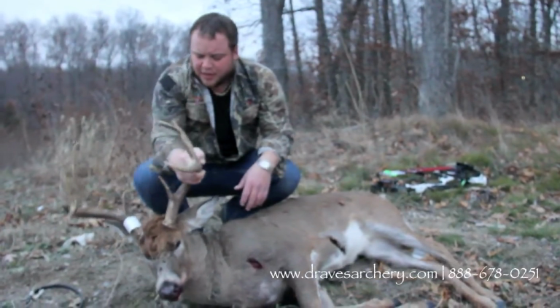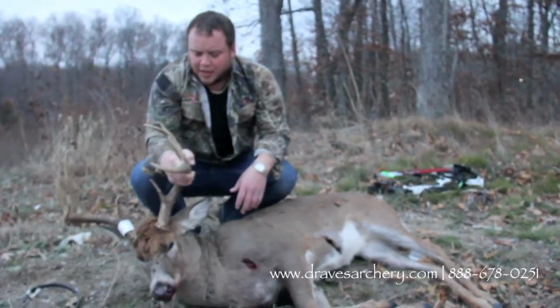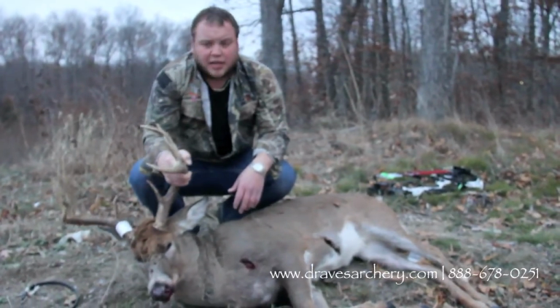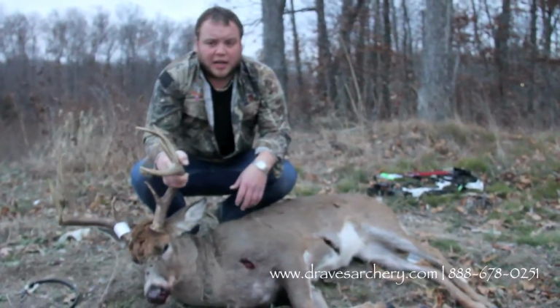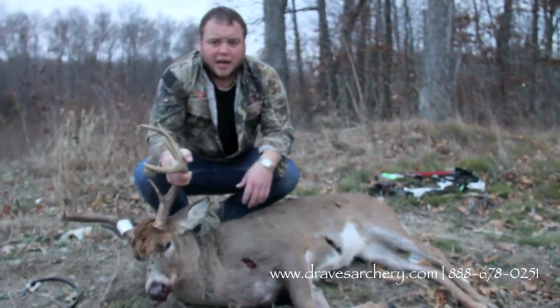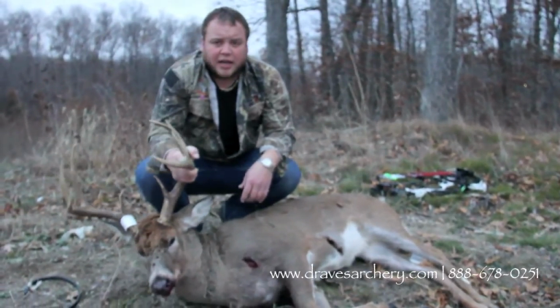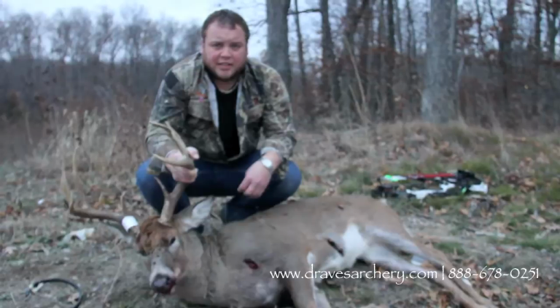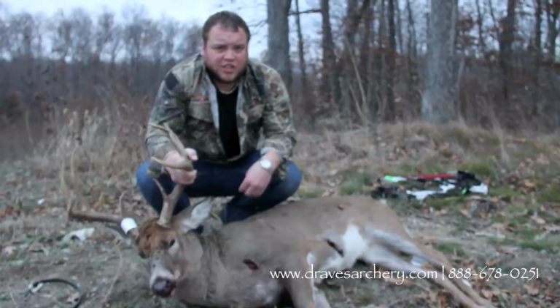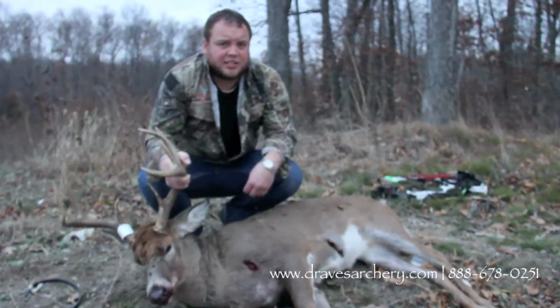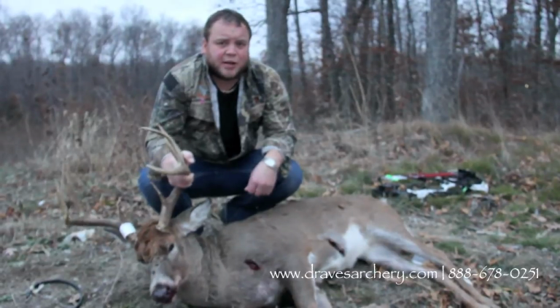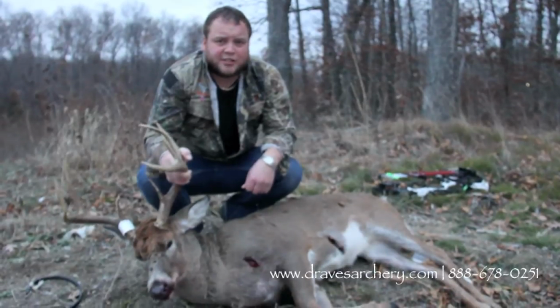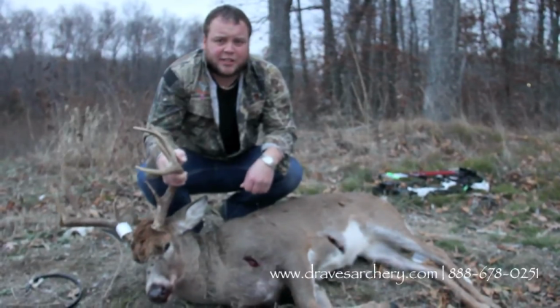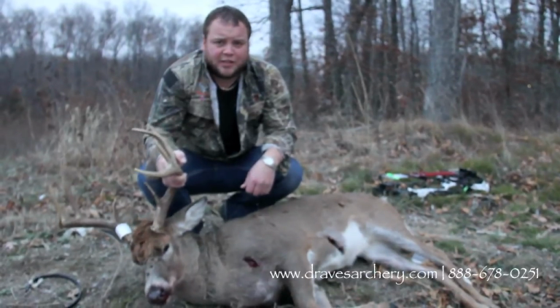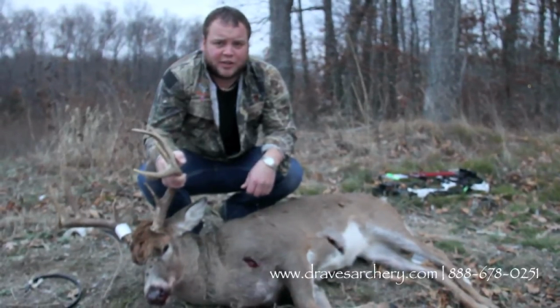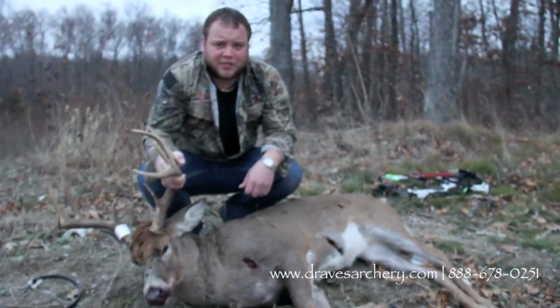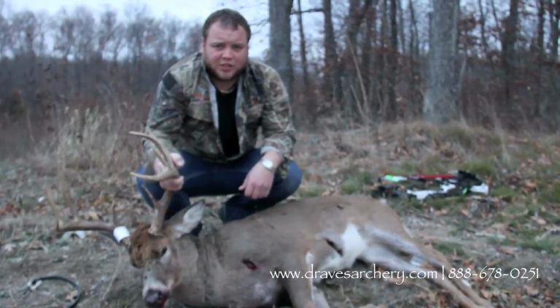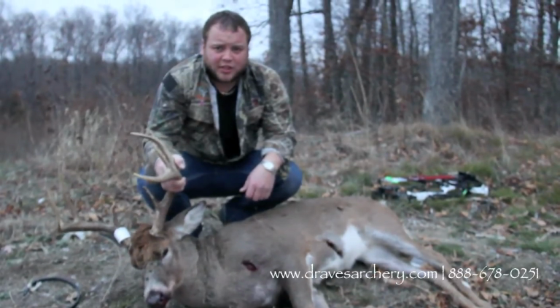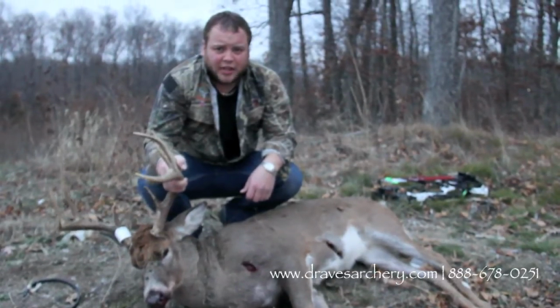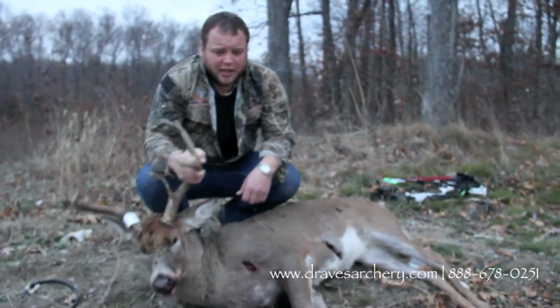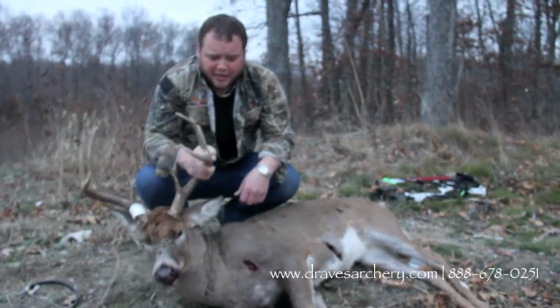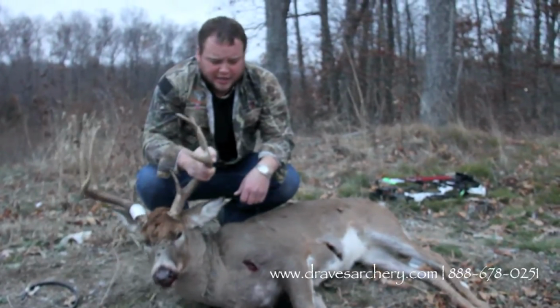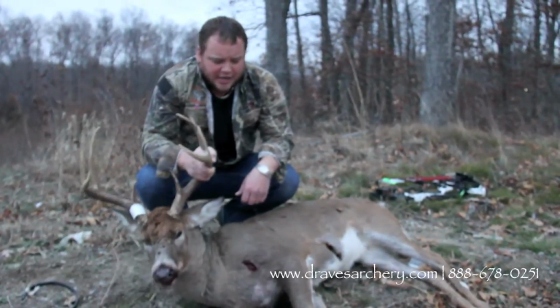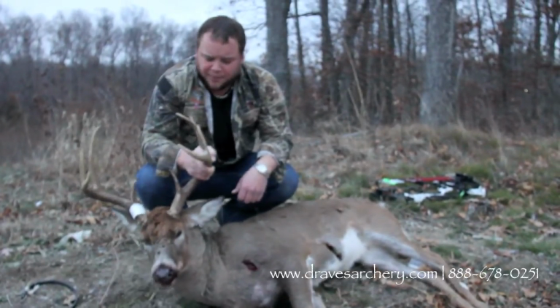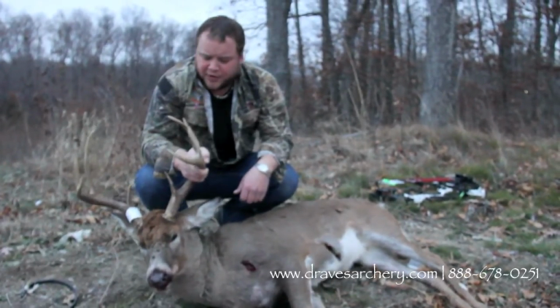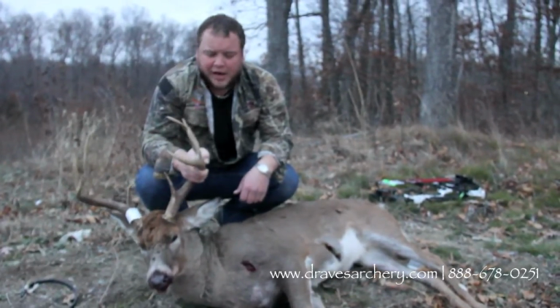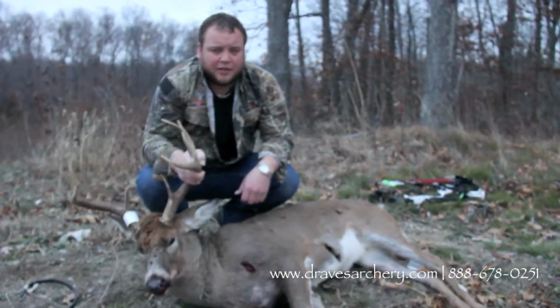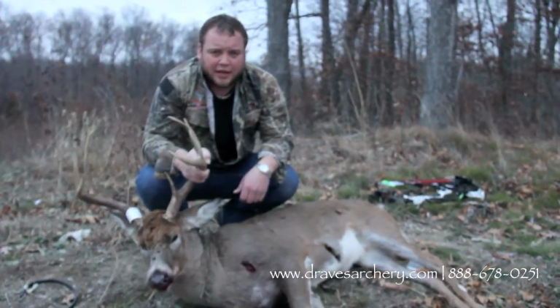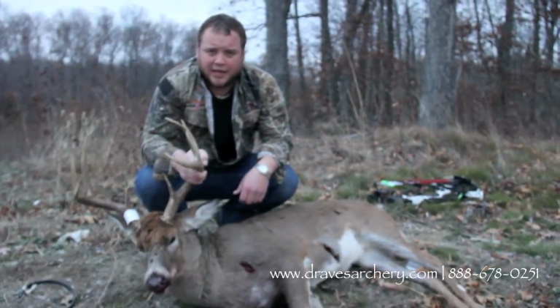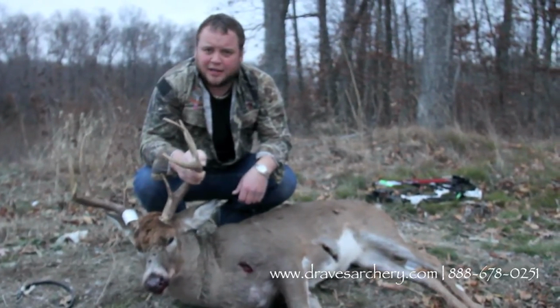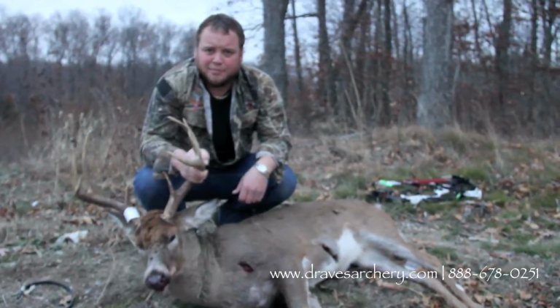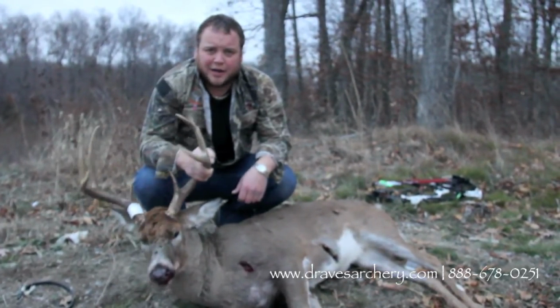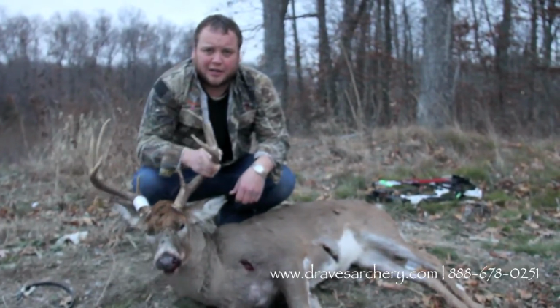Good luck hunting, guys. Jesse Draves here again at Draves Archery. Go out and knock down a good buck. Thank you.